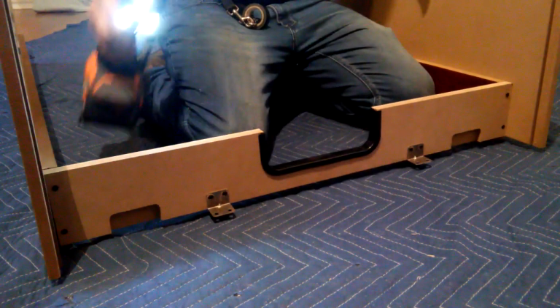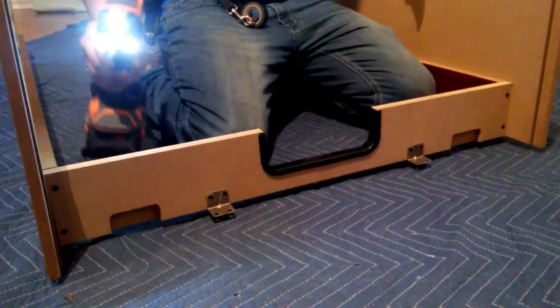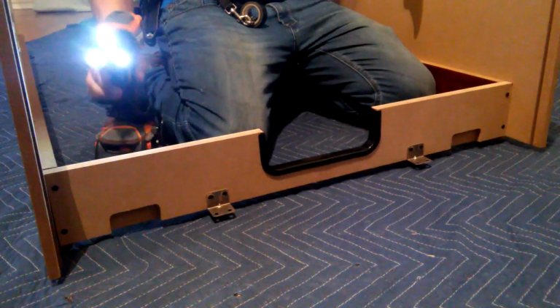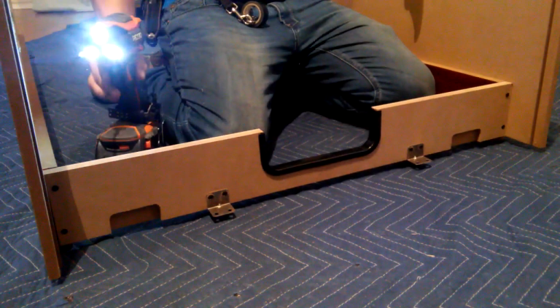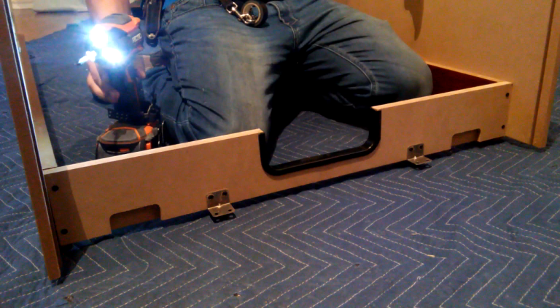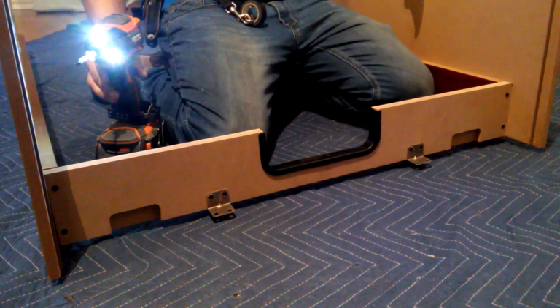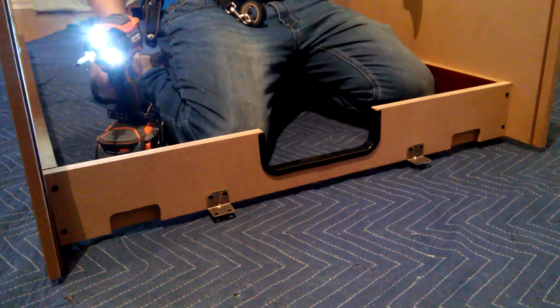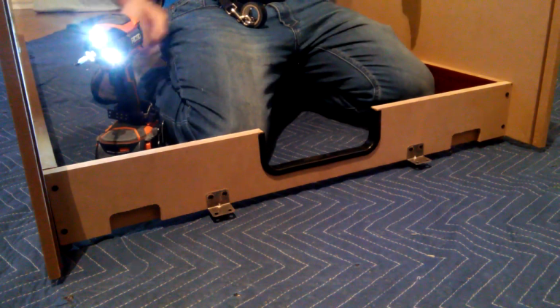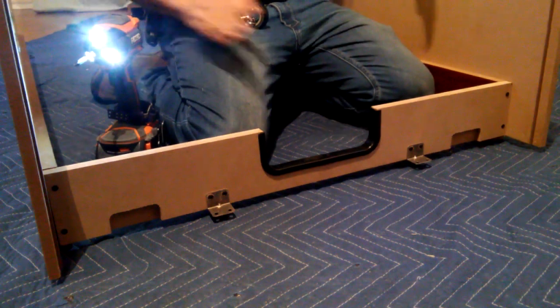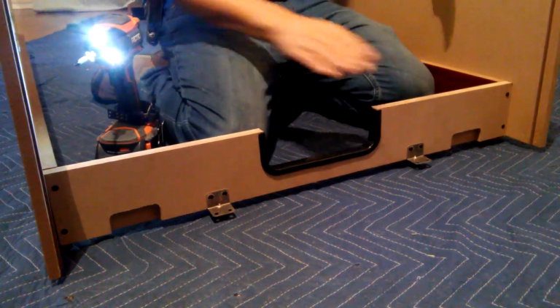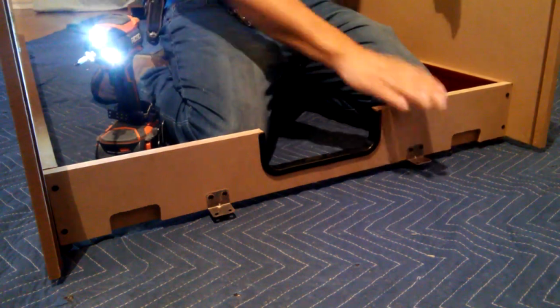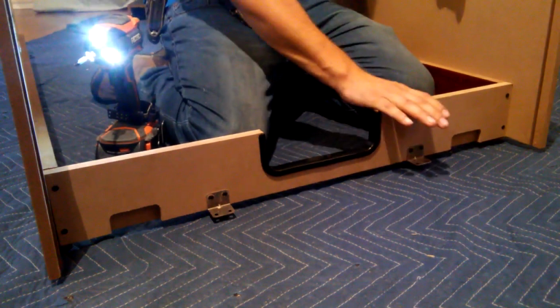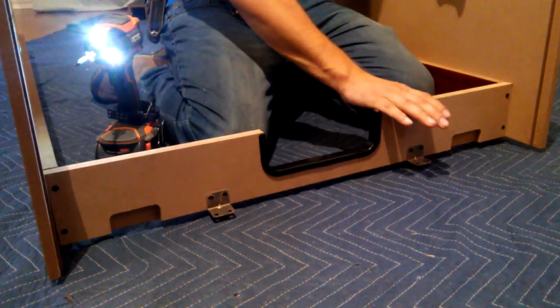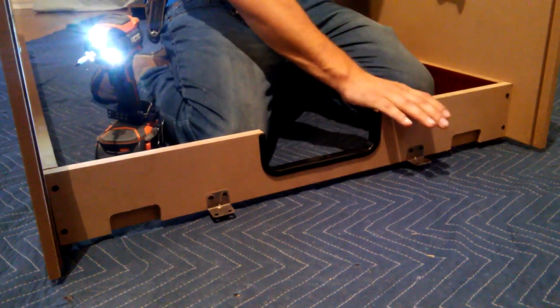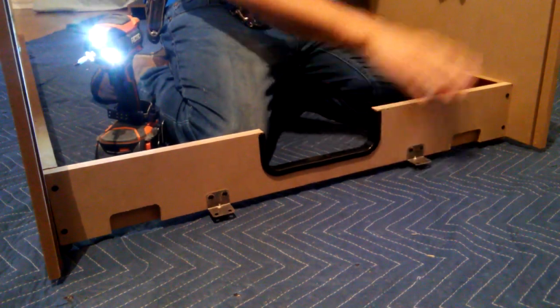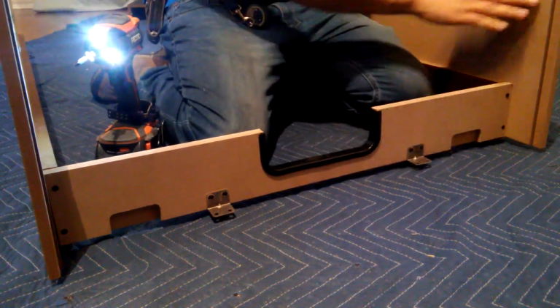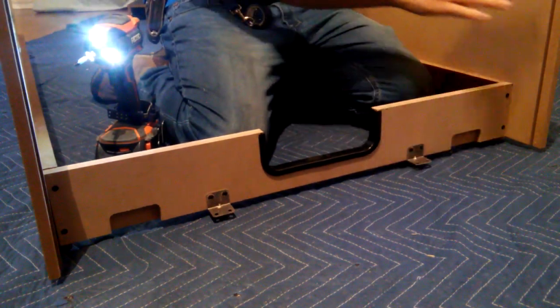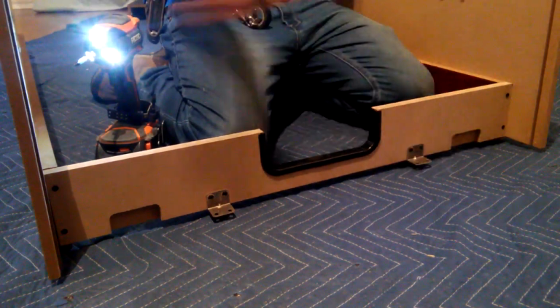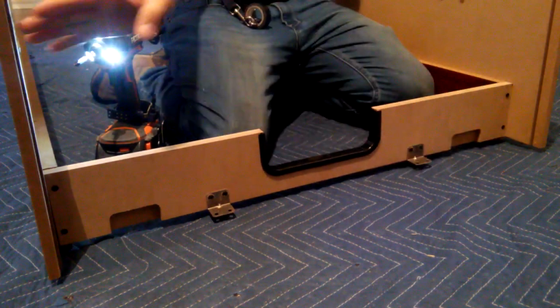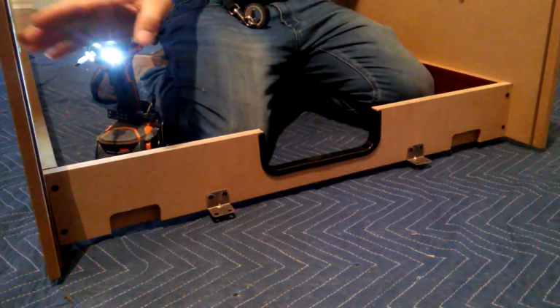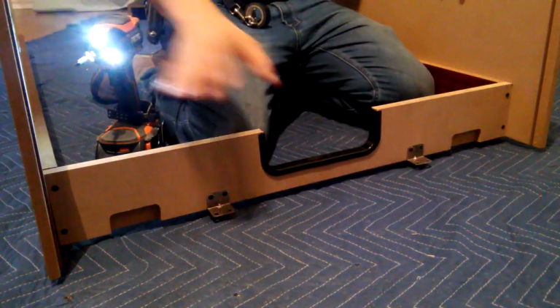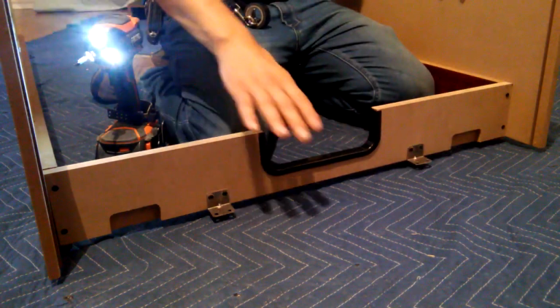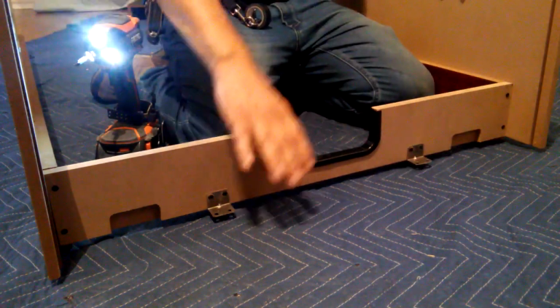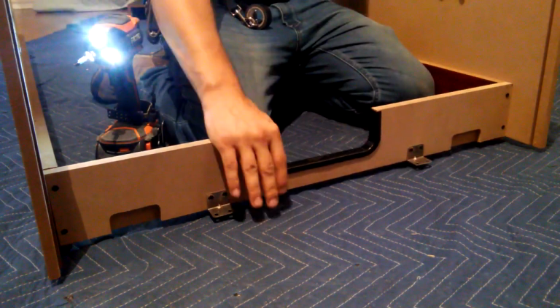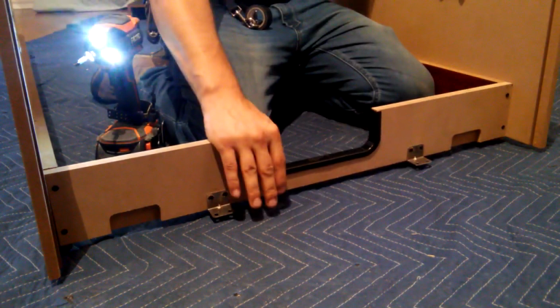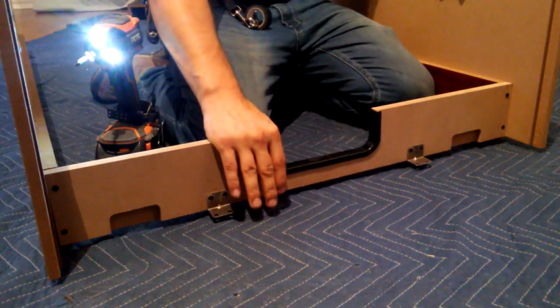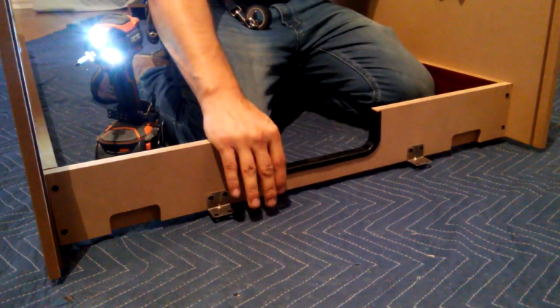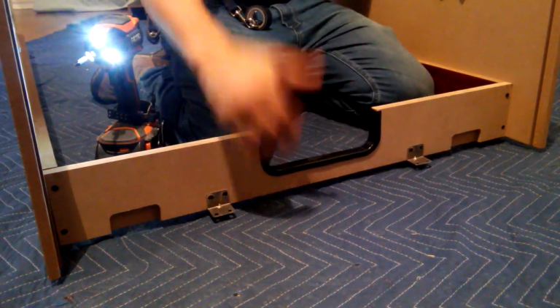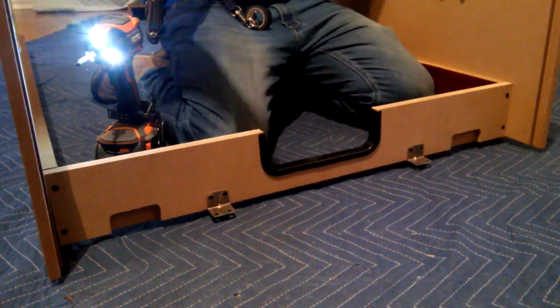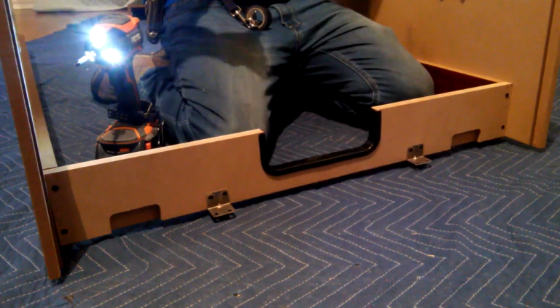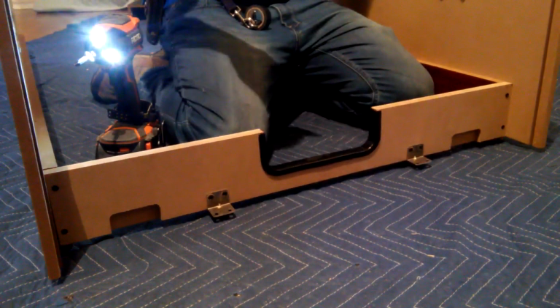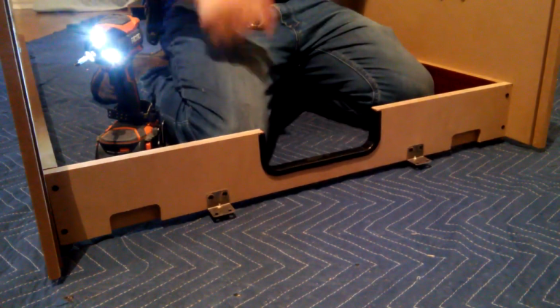Once you've attached your end panel to both of the side panels, go ahead and repeat this step to the other side.